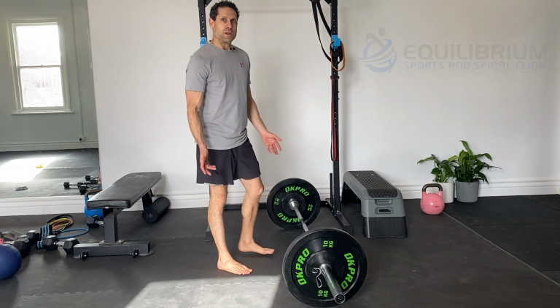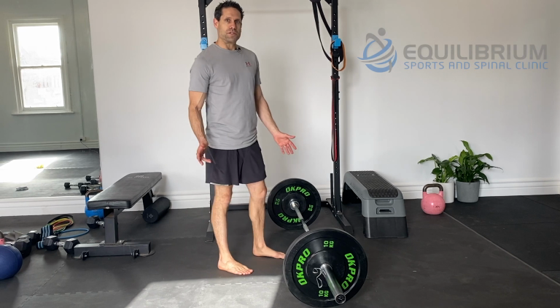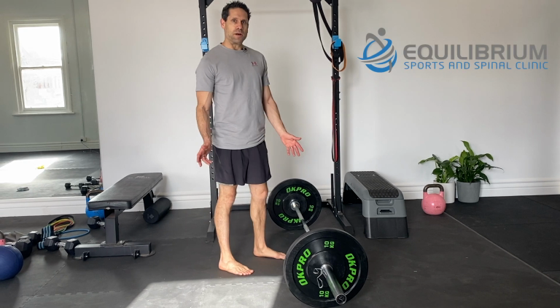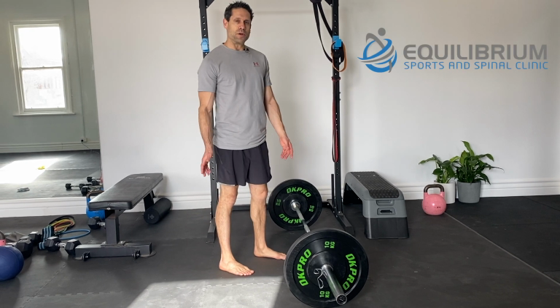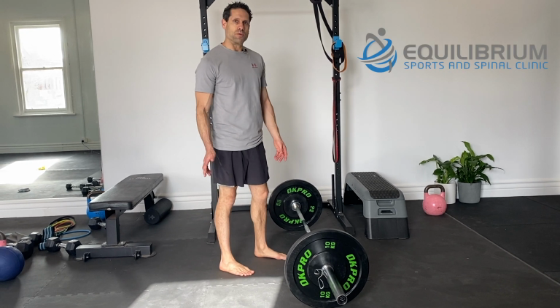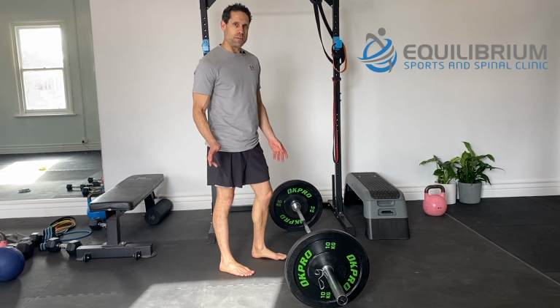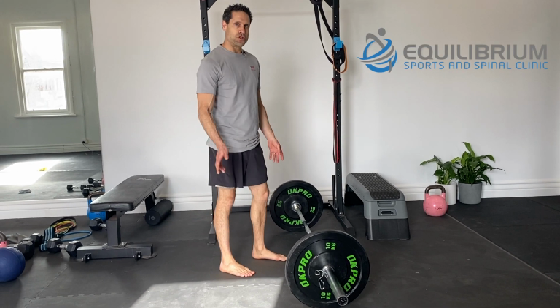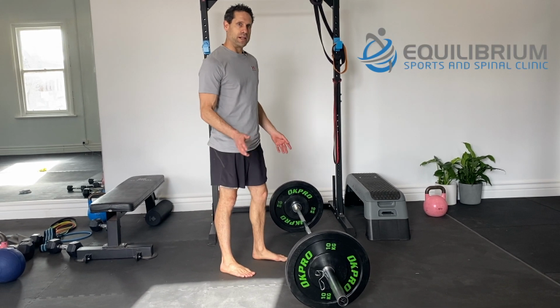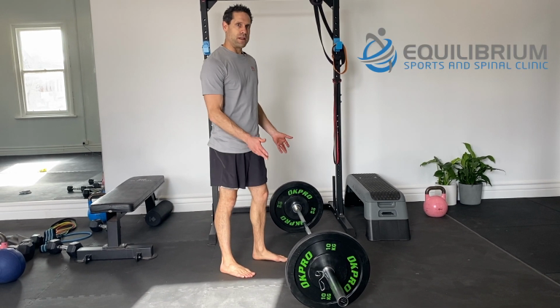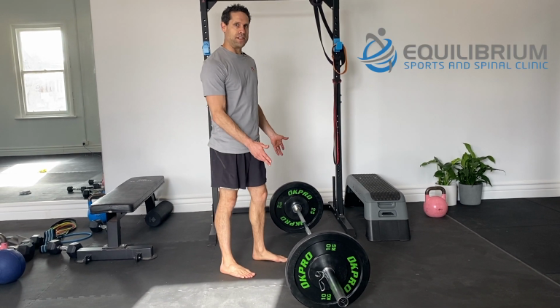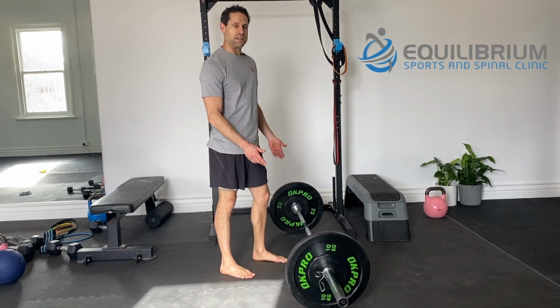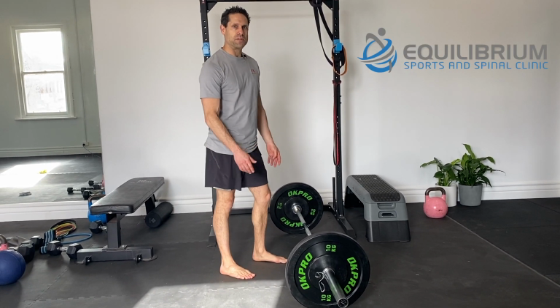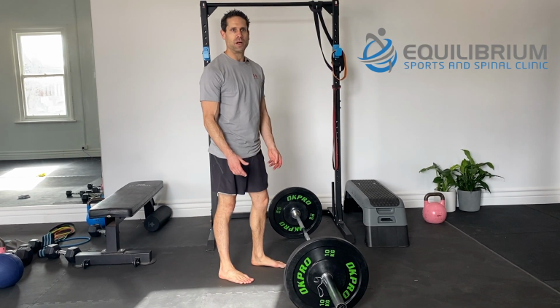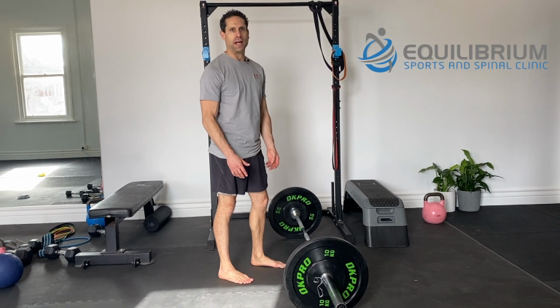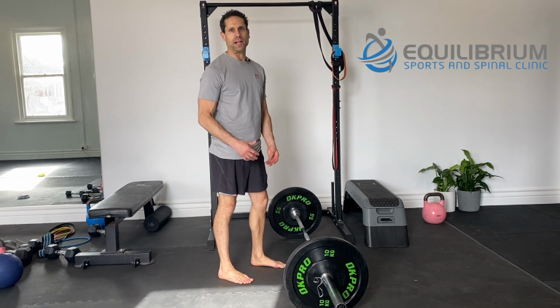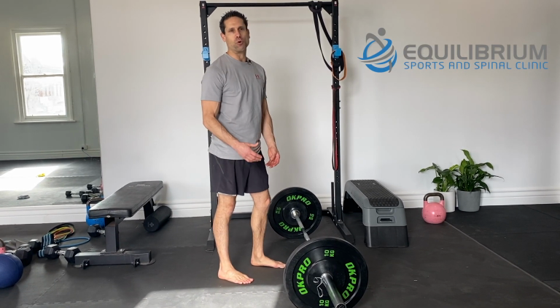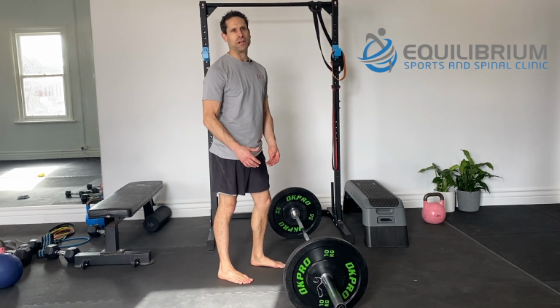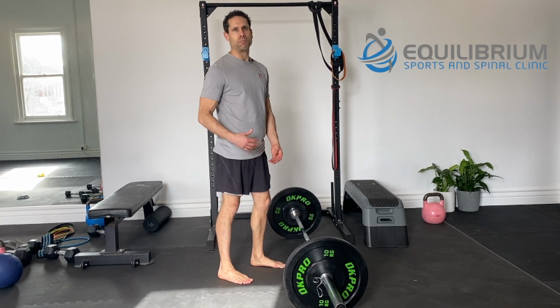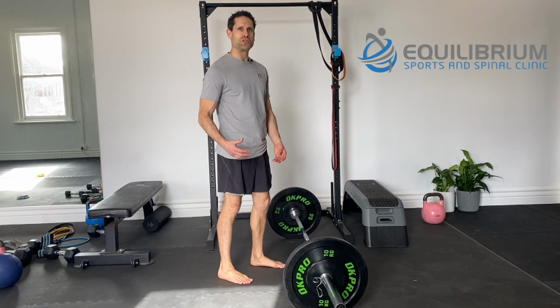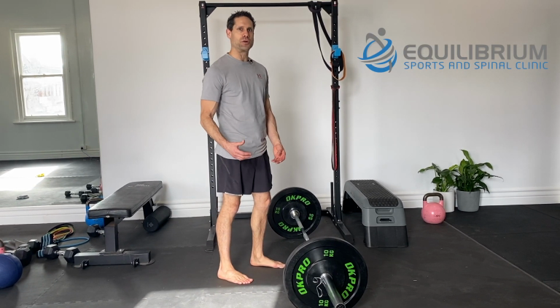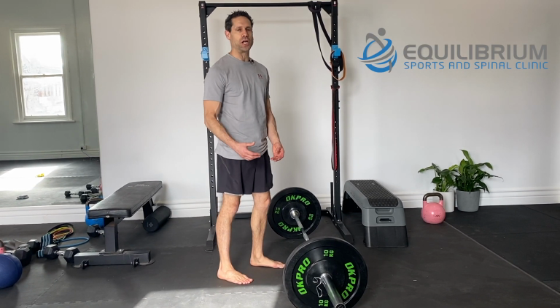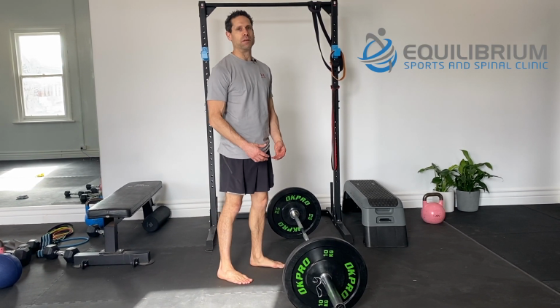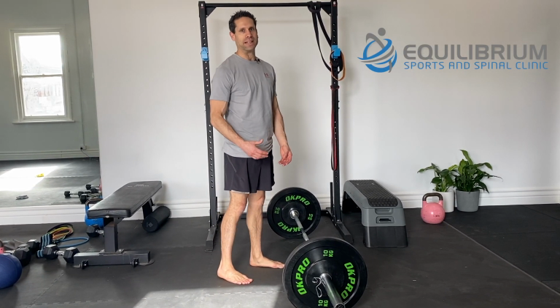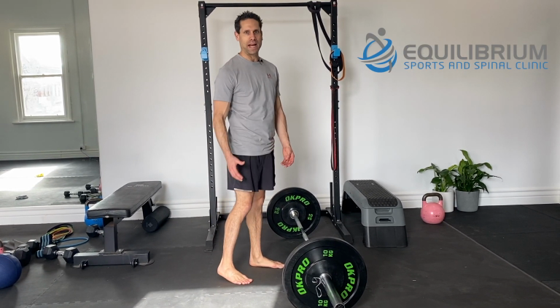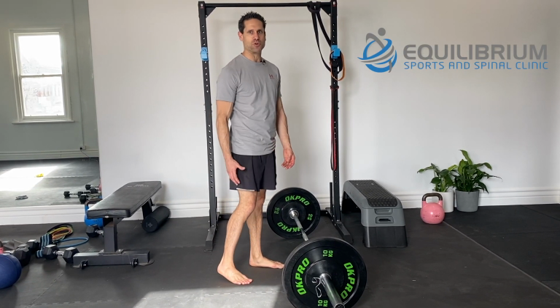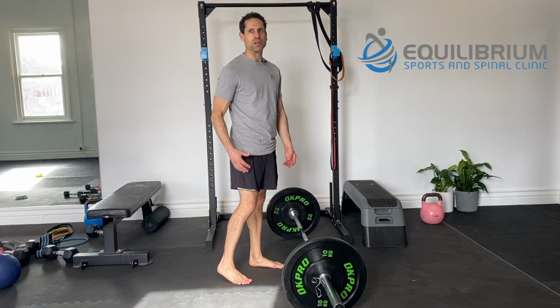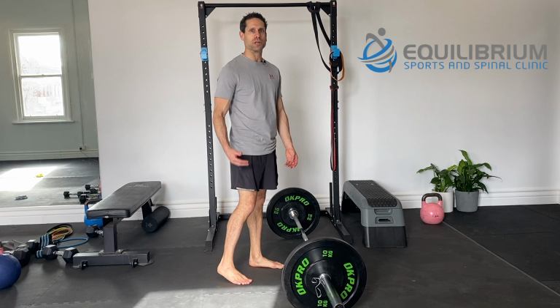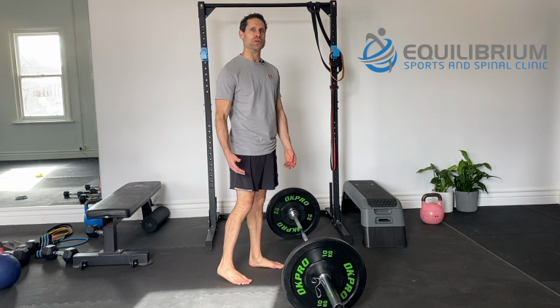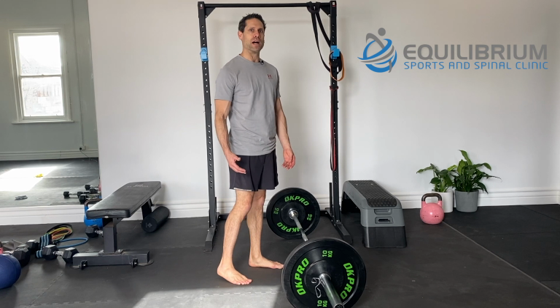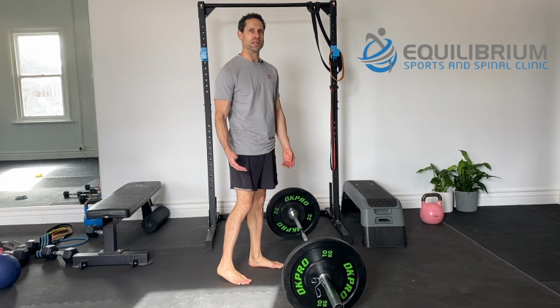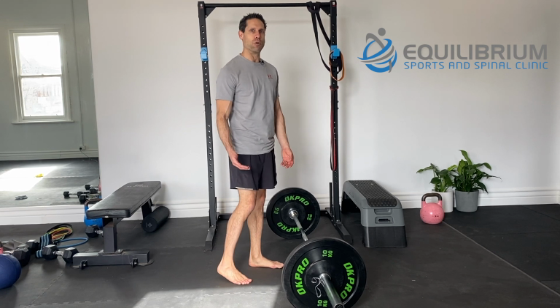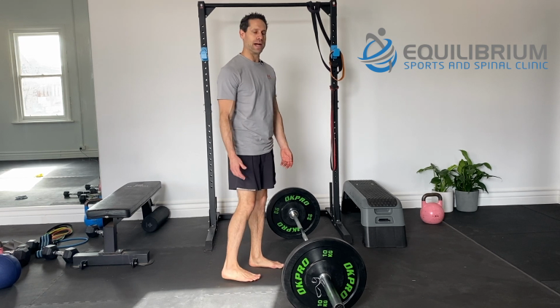Today we're going to demonstrate the deadlift. It incorporates the posterior chain, being the hamstring, the glute, and the lower back.